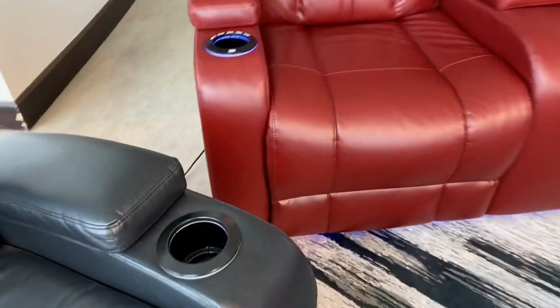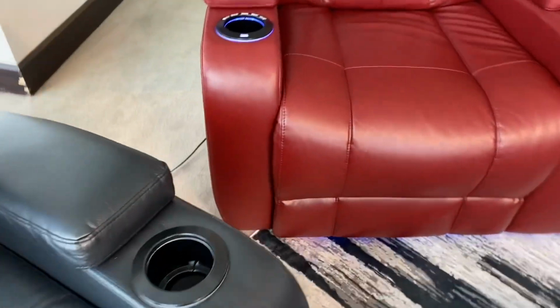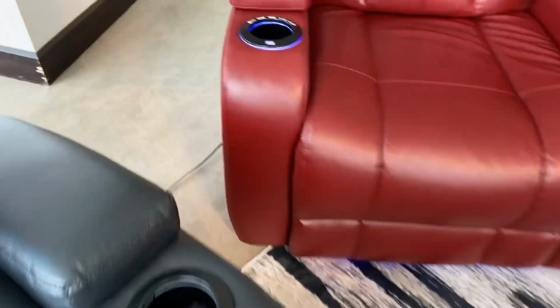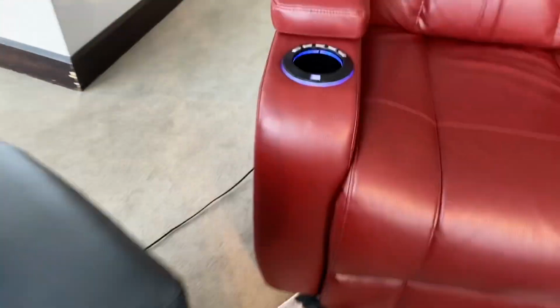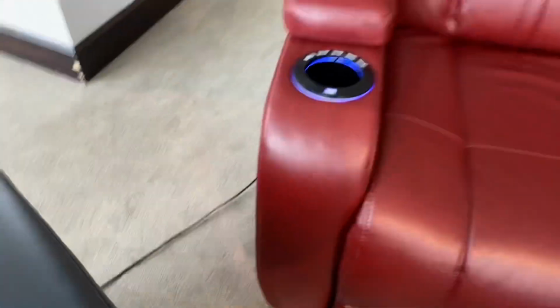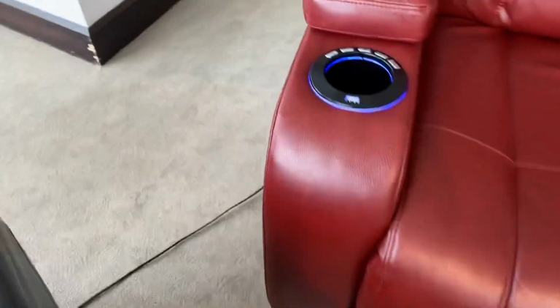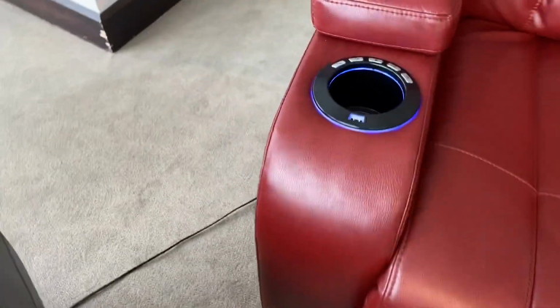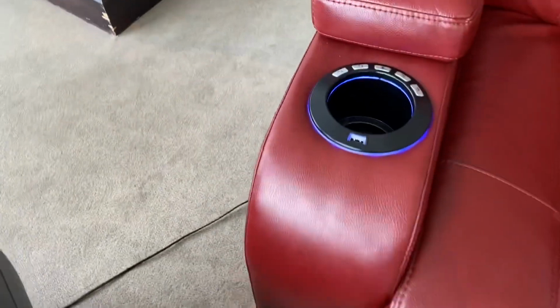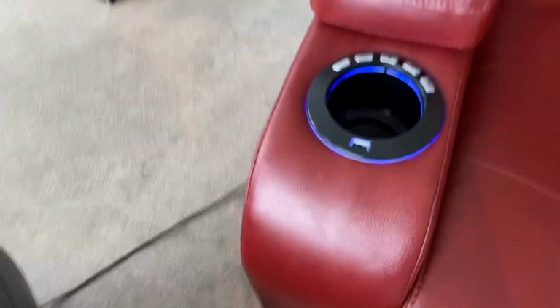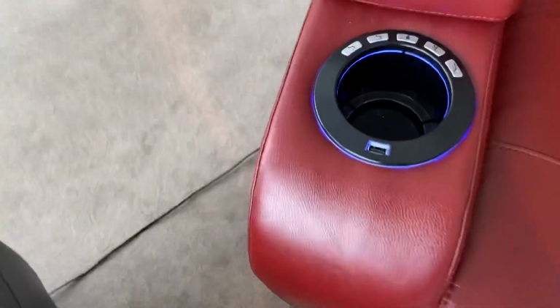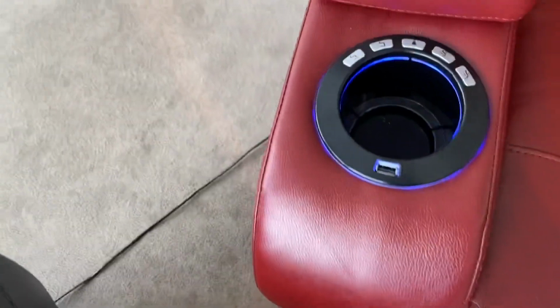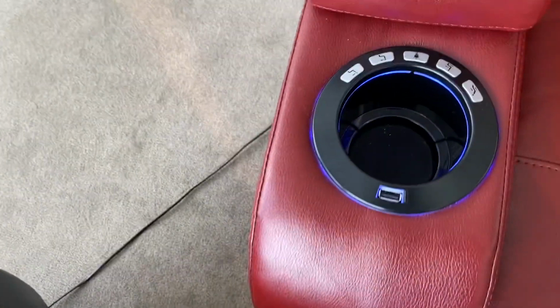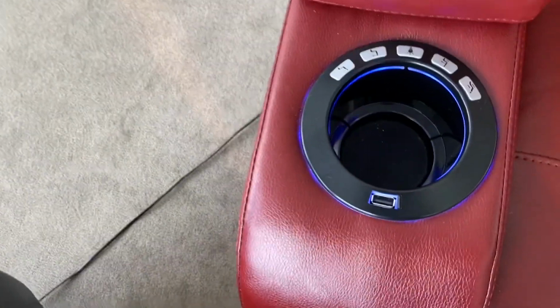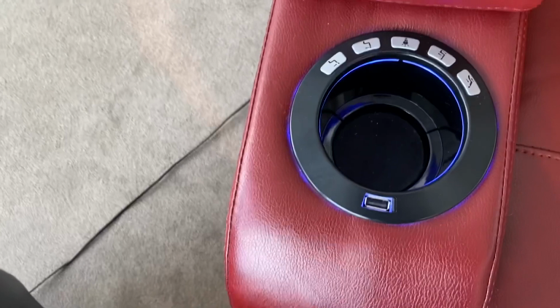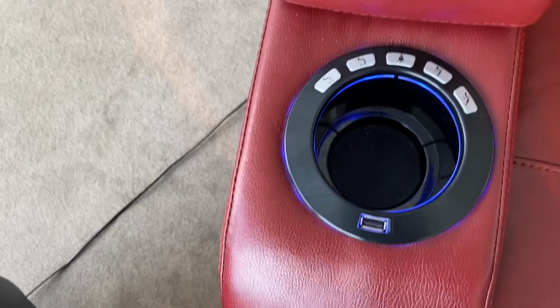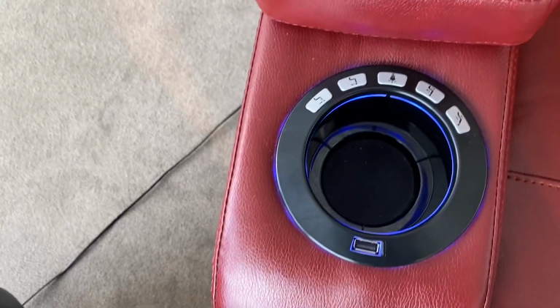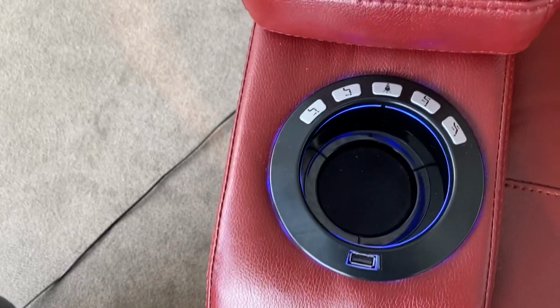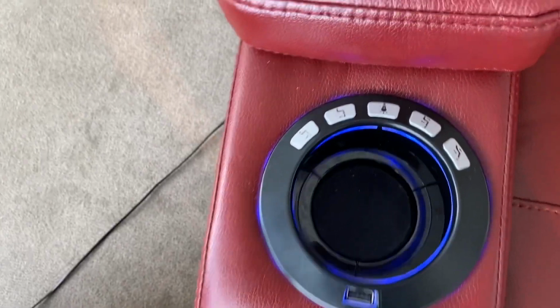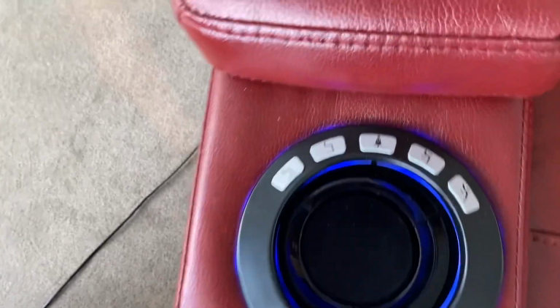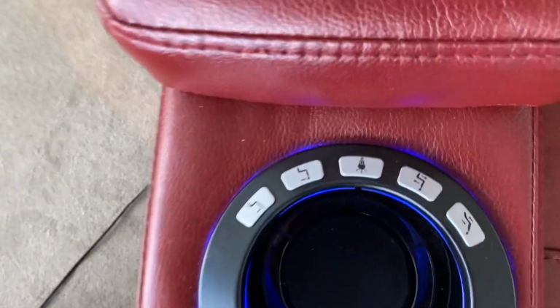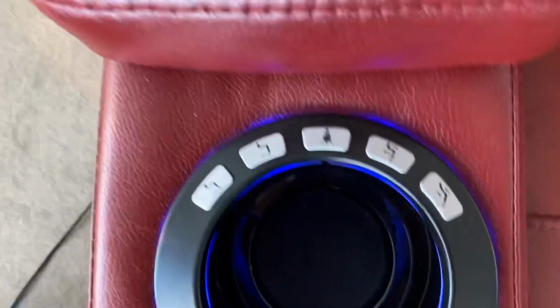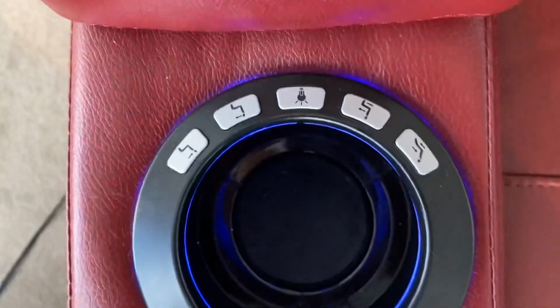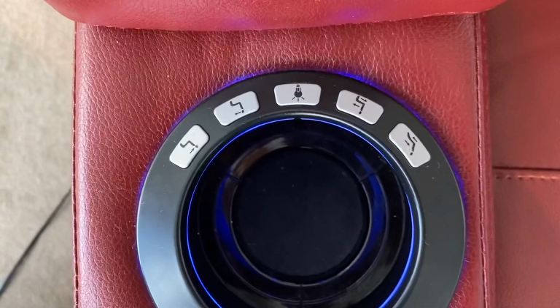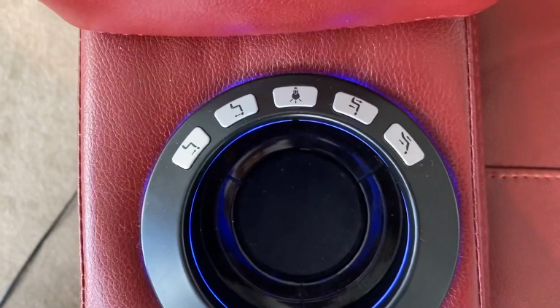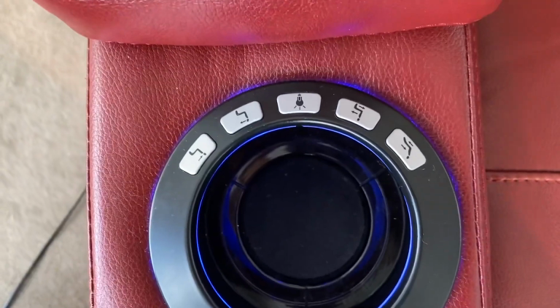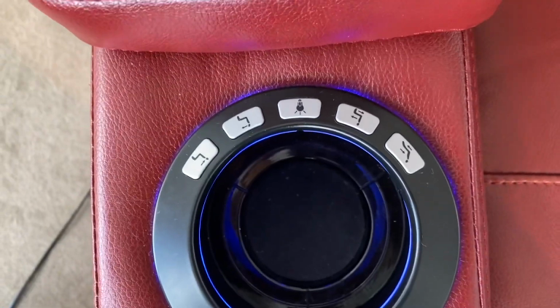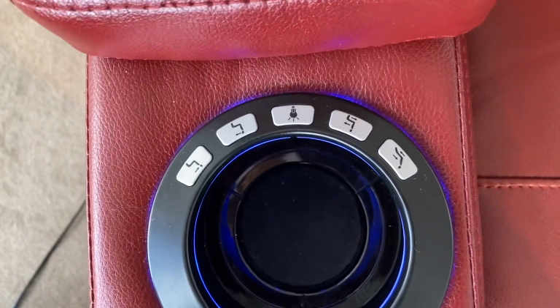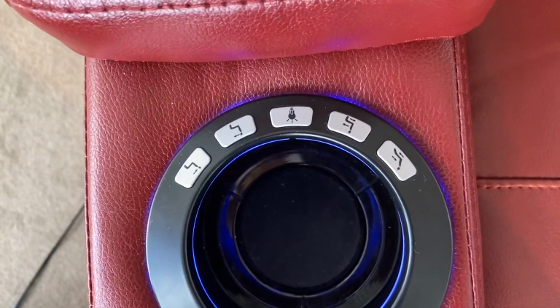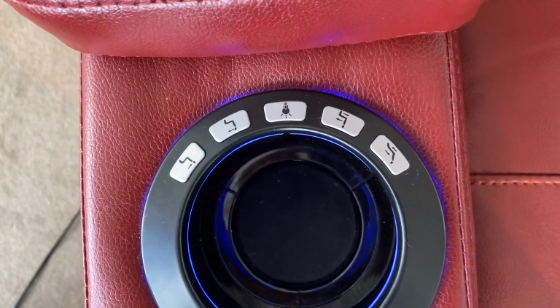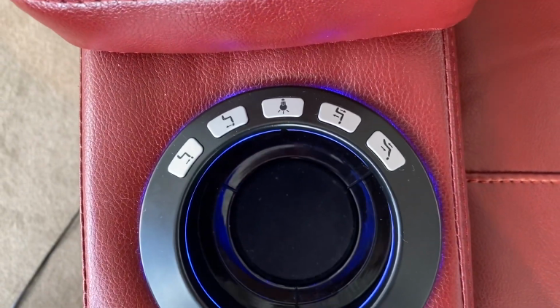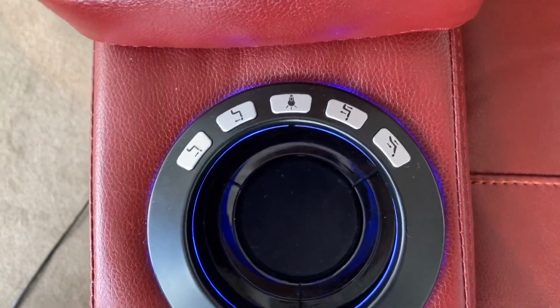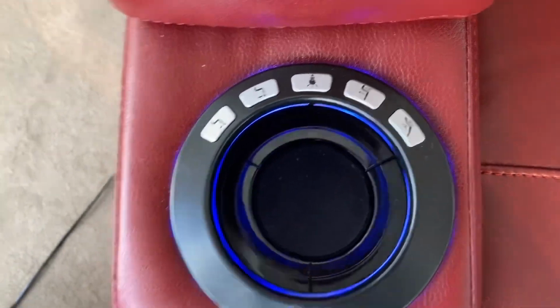Wait — it lights up! The bed lights up and it vibrates!